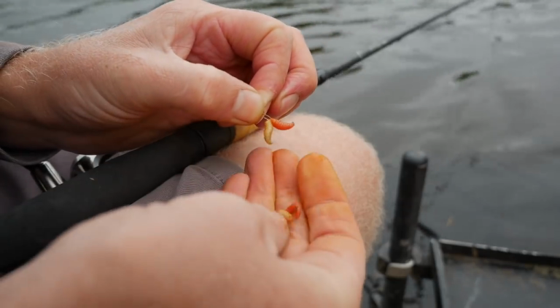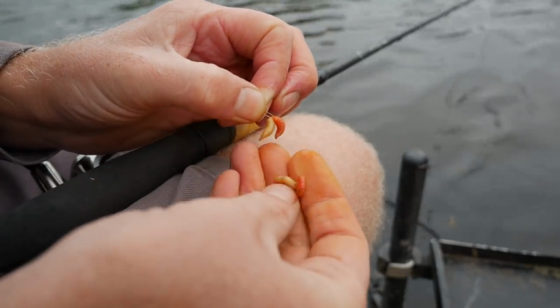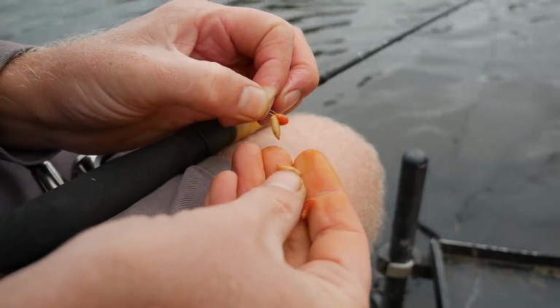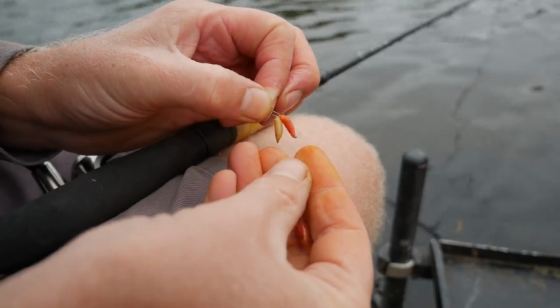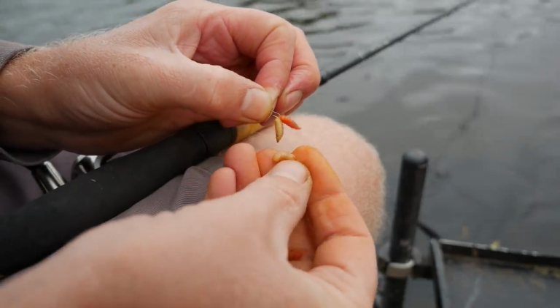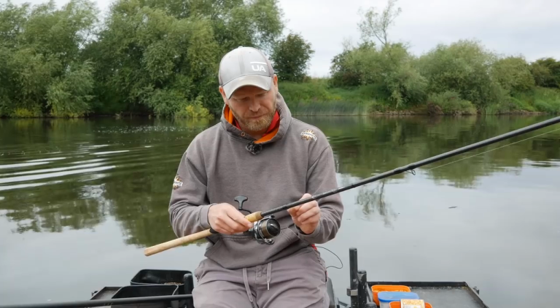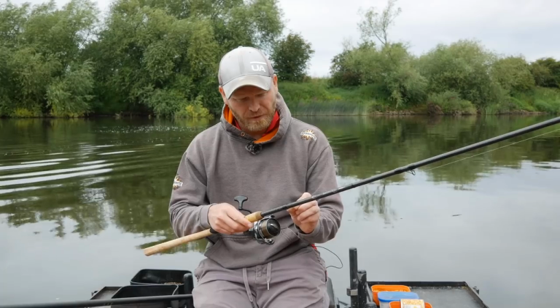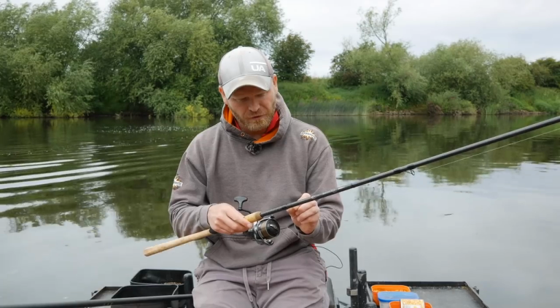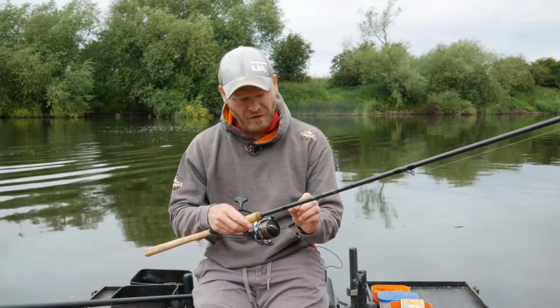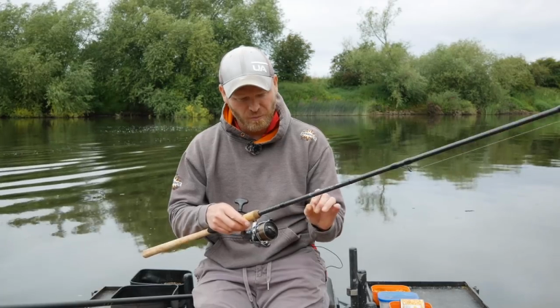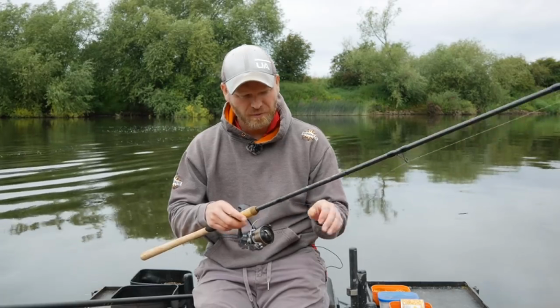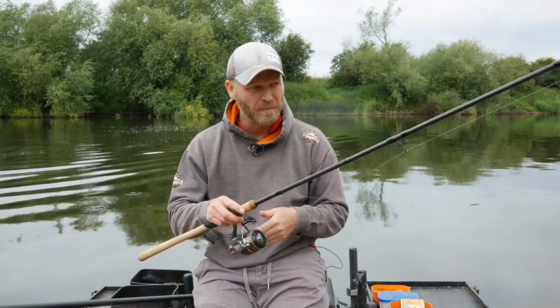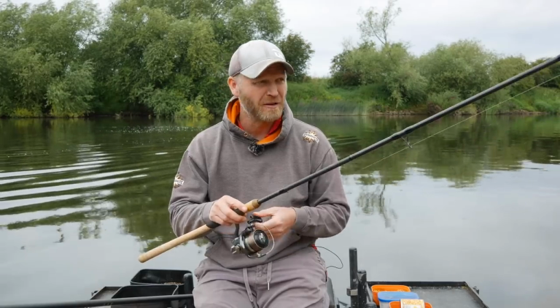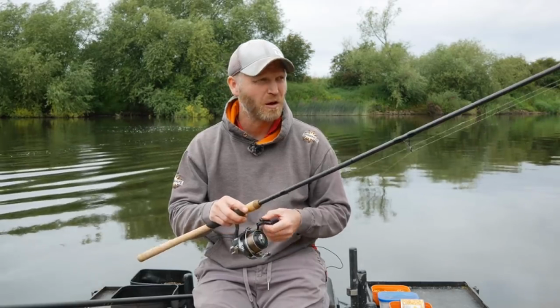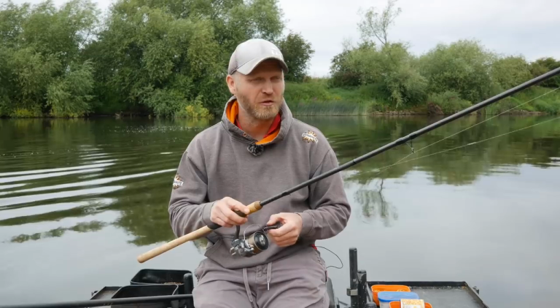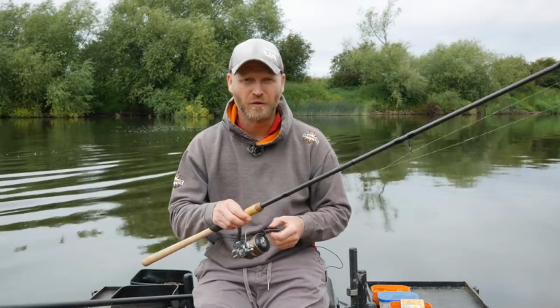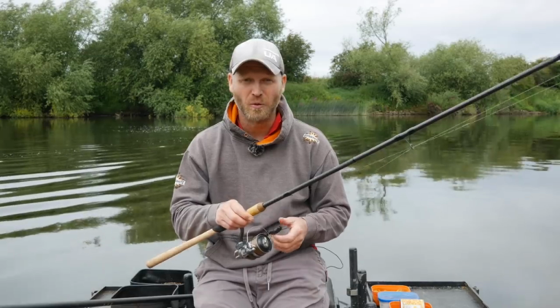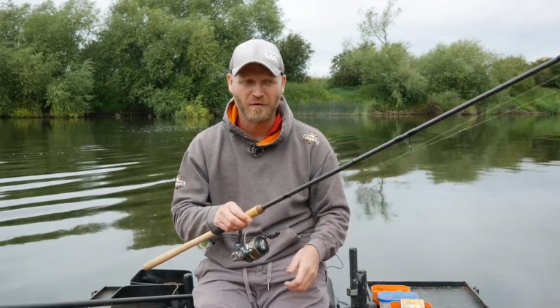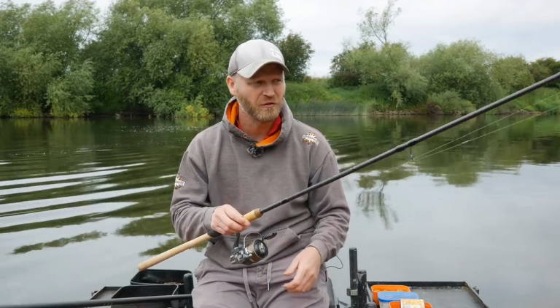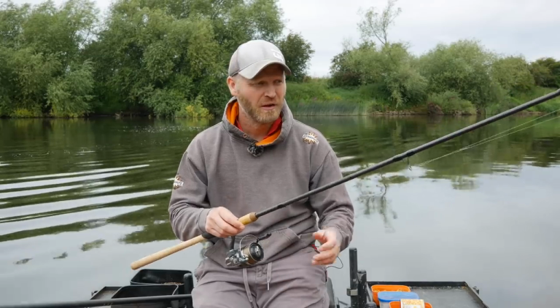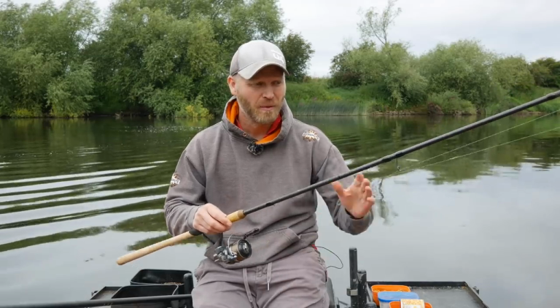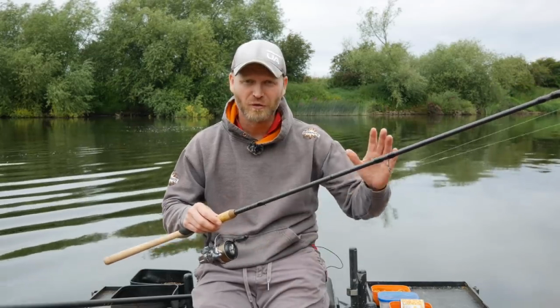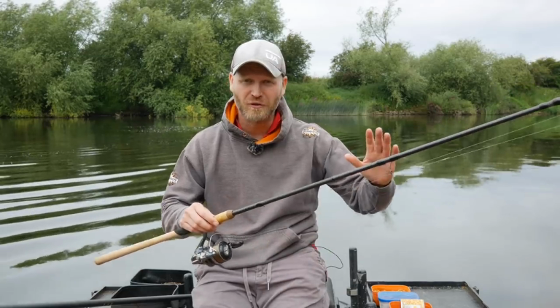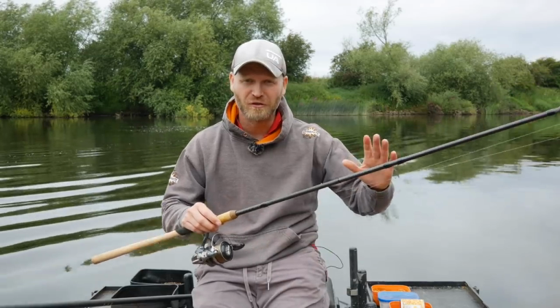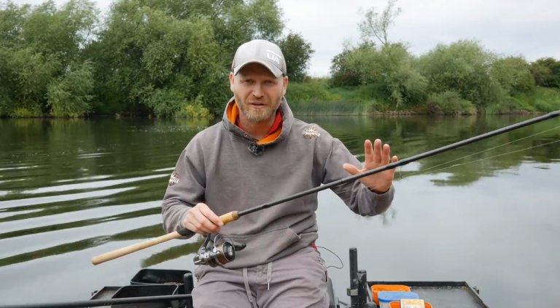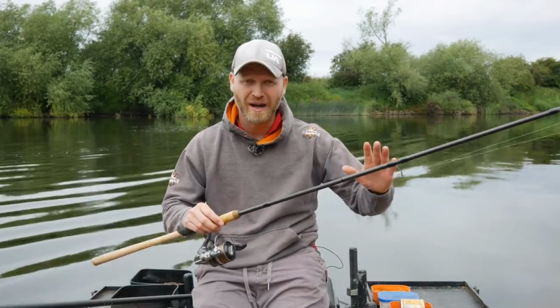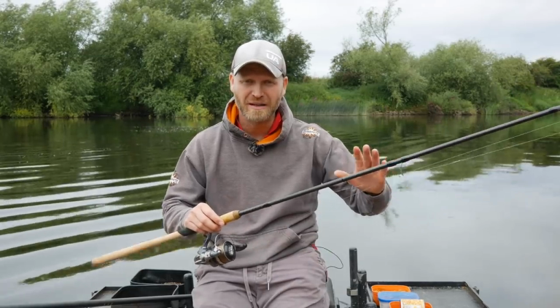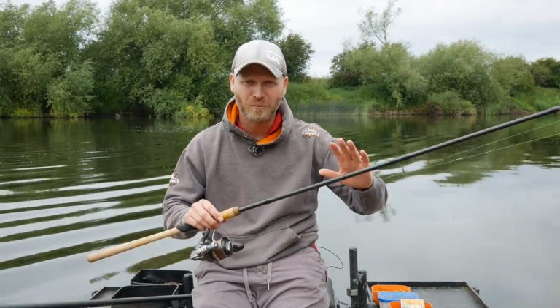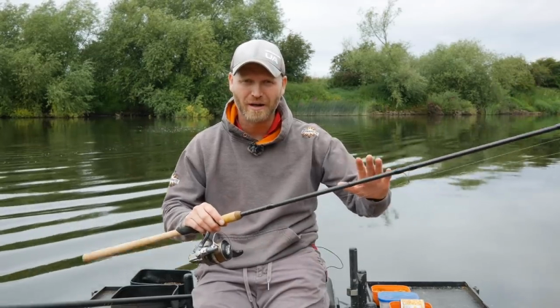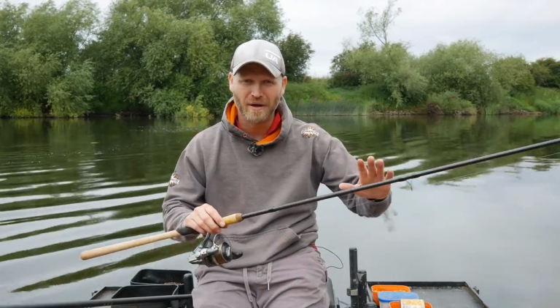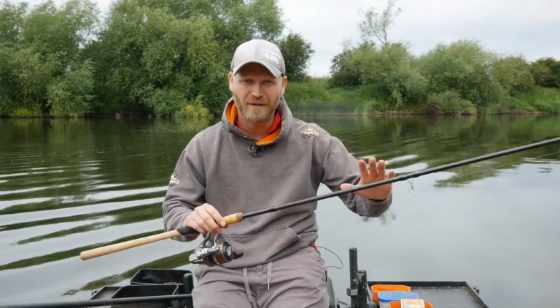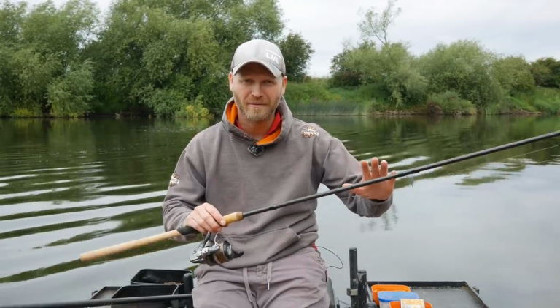So there we go — a stepped-up setup compared to what I'd use for smaller fish, but as you can see today, it's working perfectly.